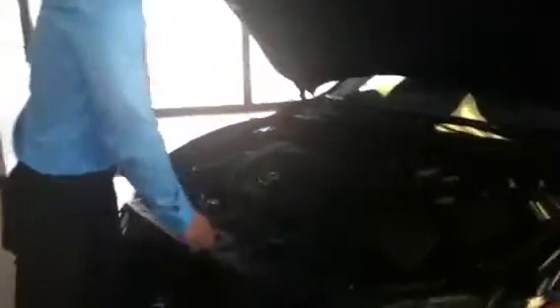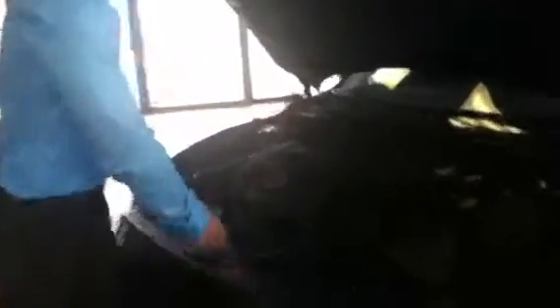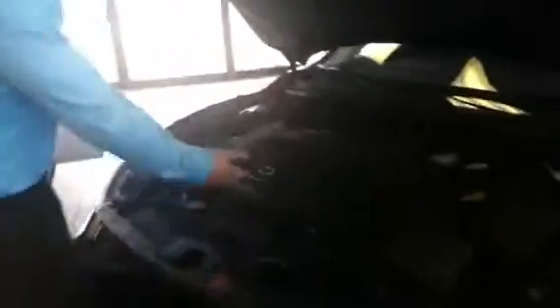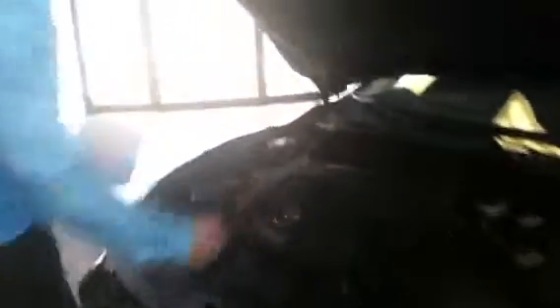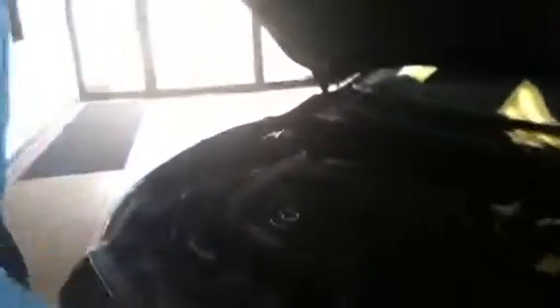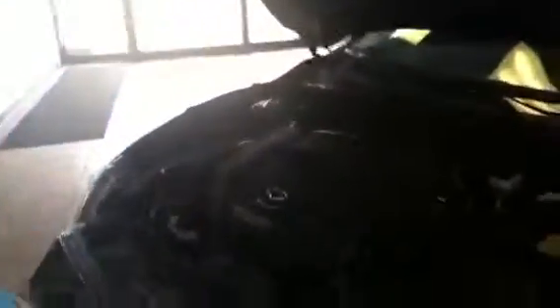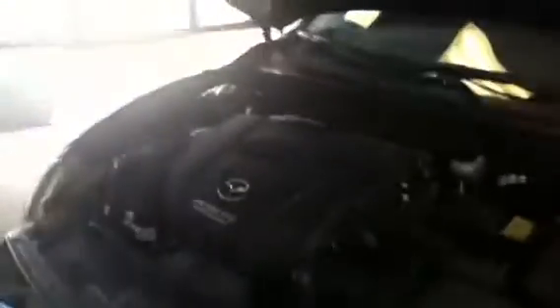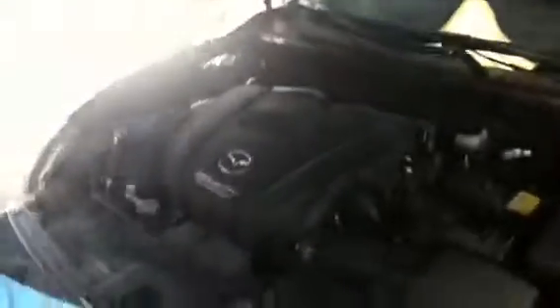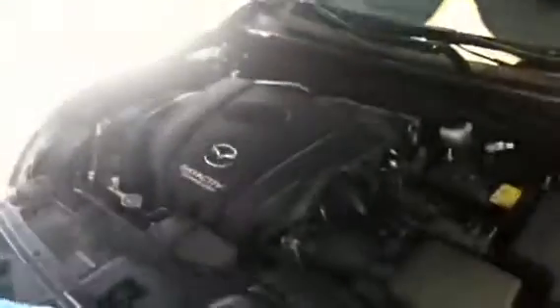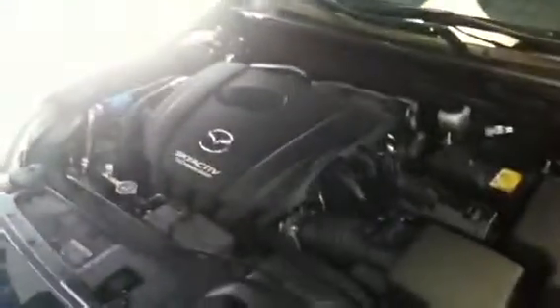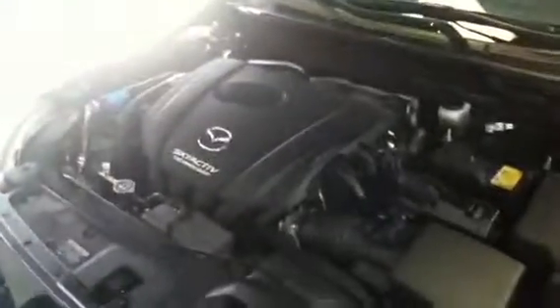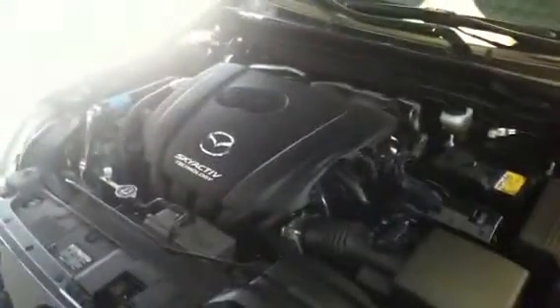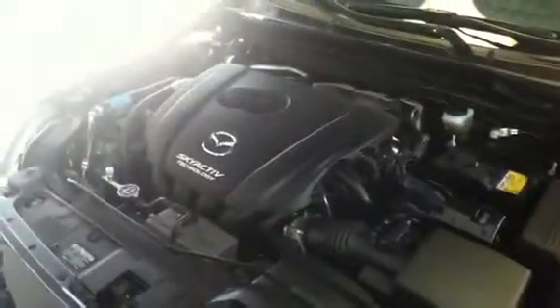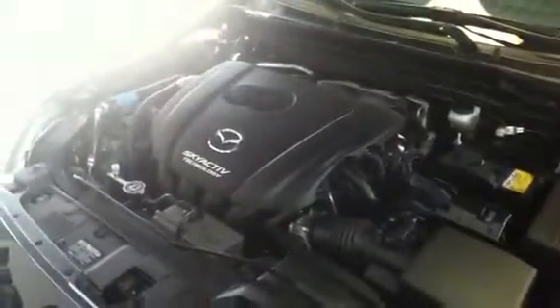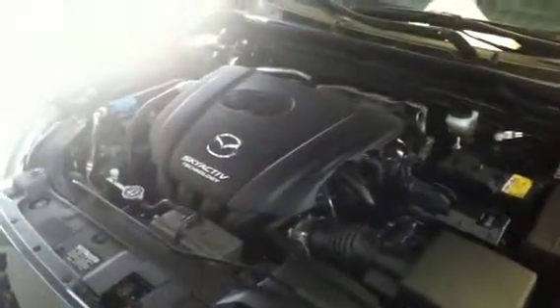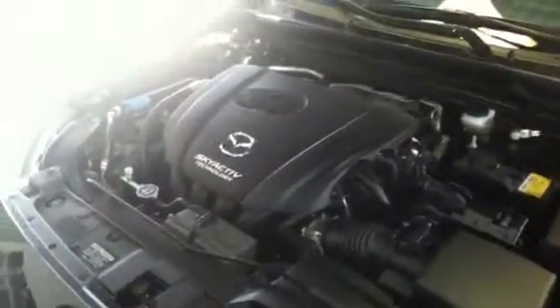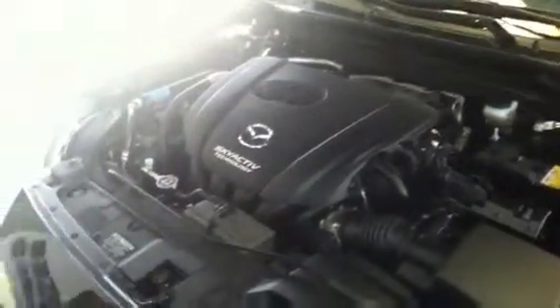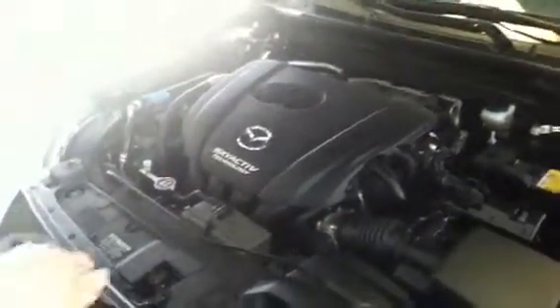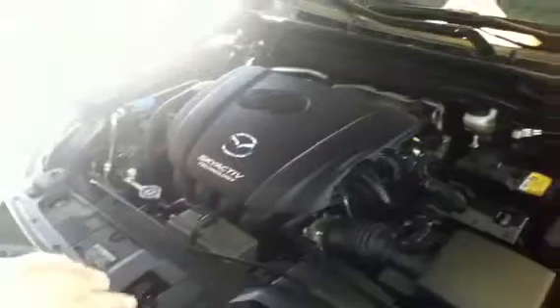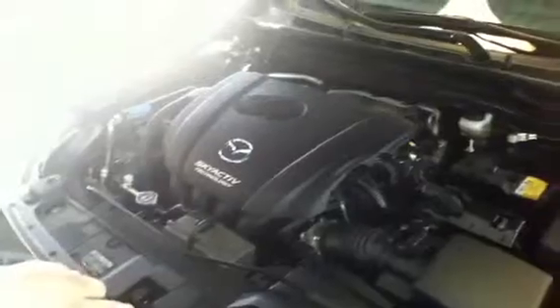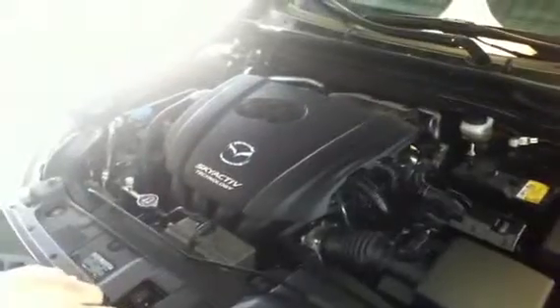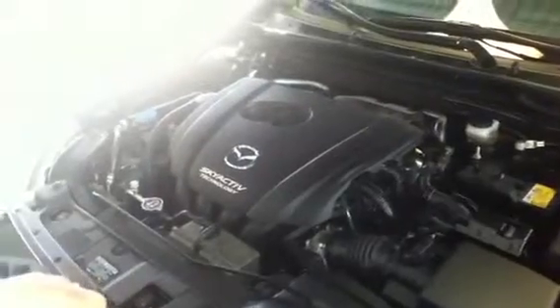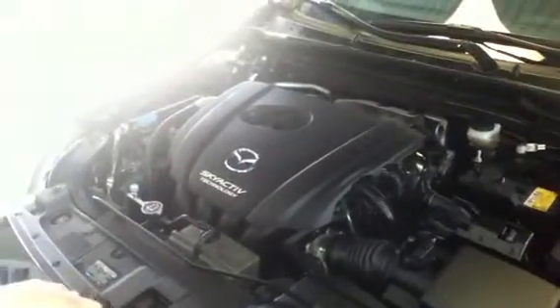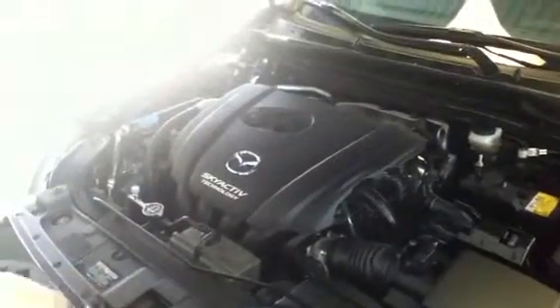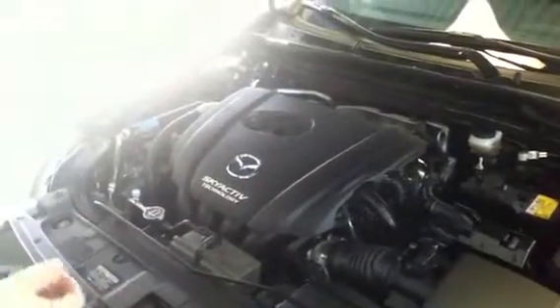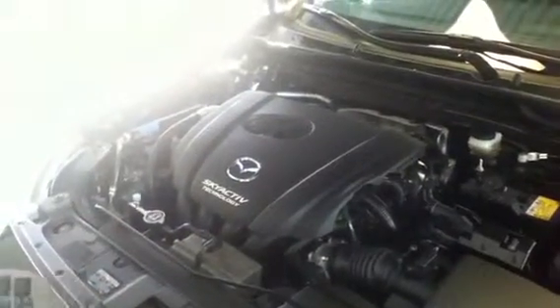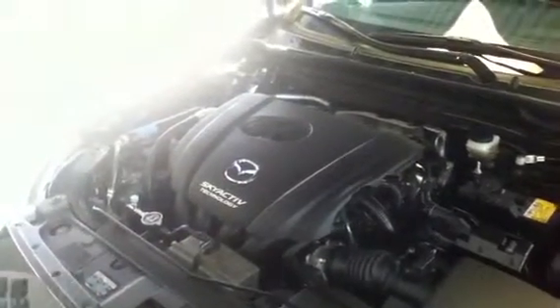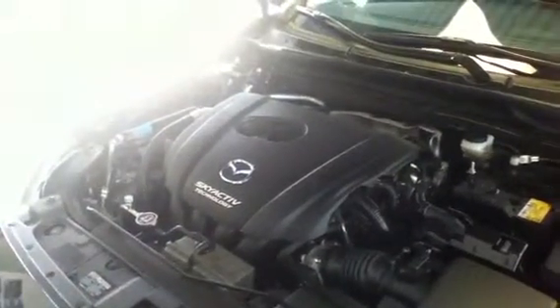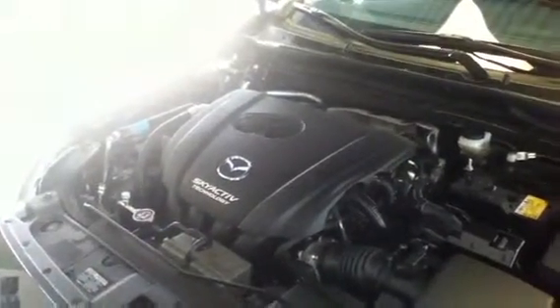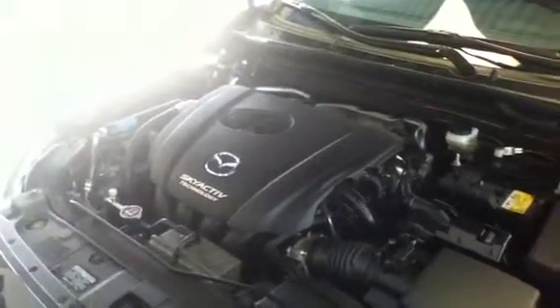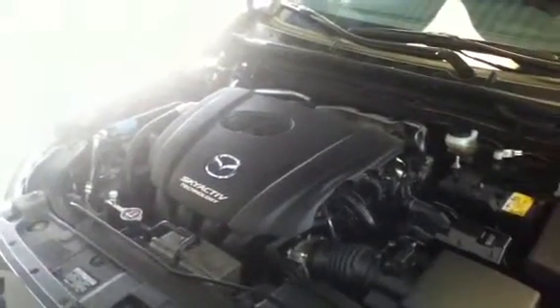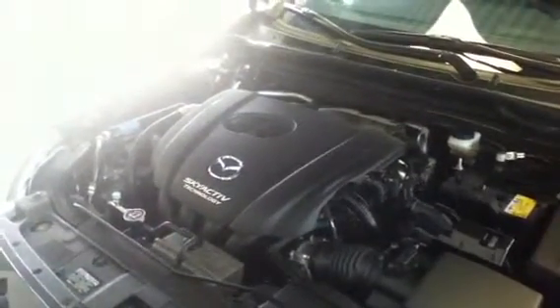So this is our 2.5 litre Skyactiv motor, gives you about 184 horsepower, 55 miles per gallon on the highway.